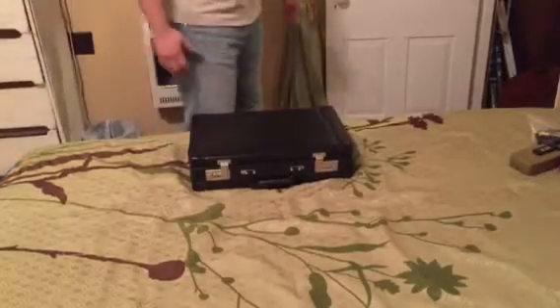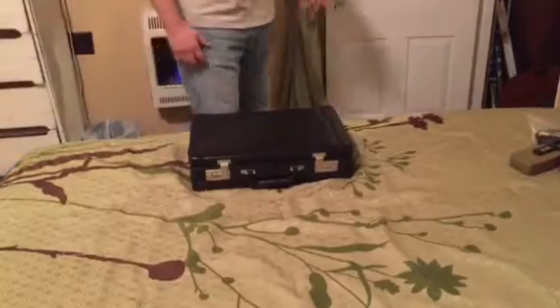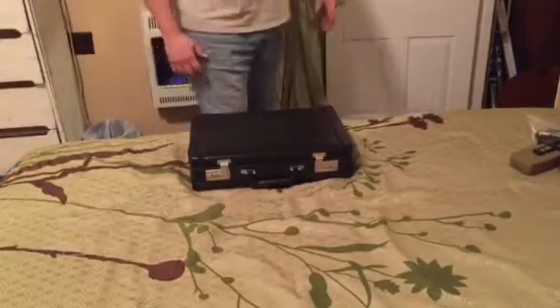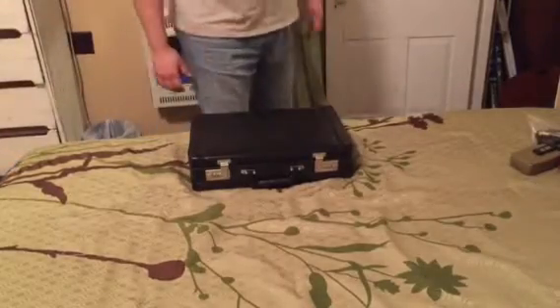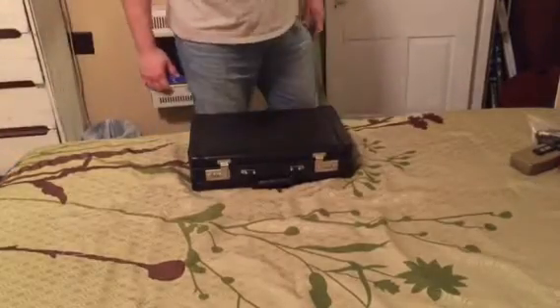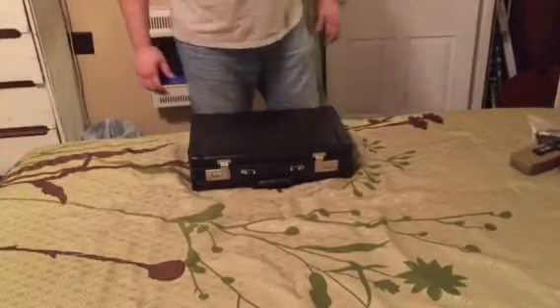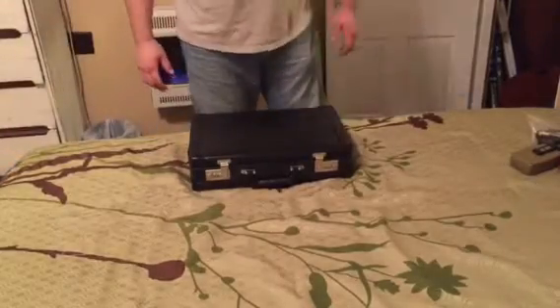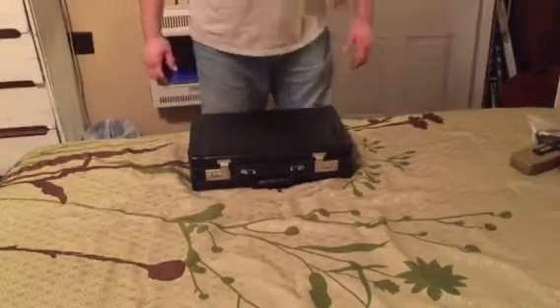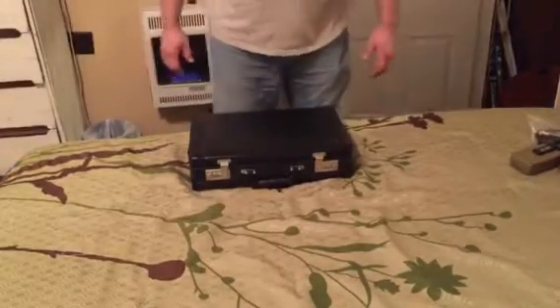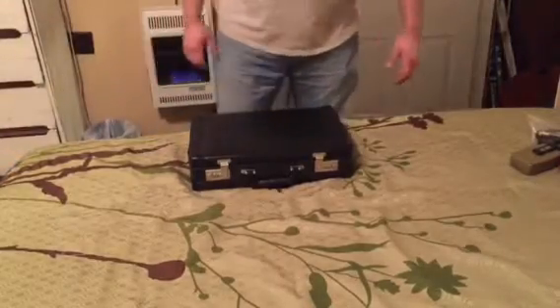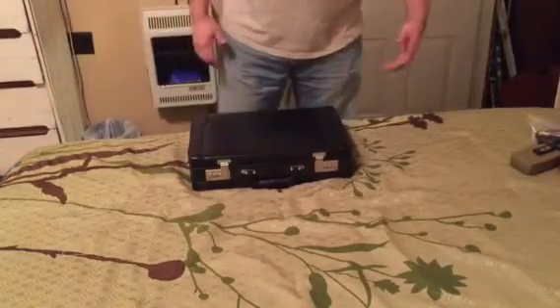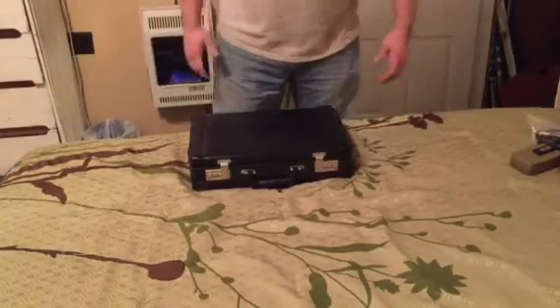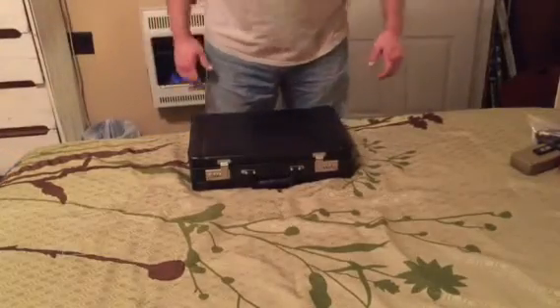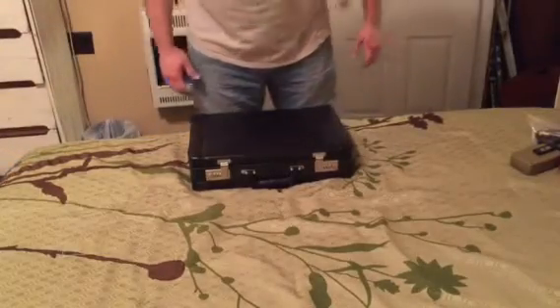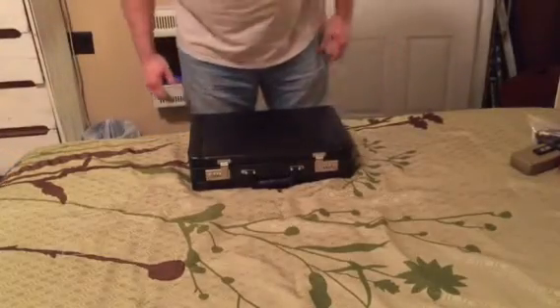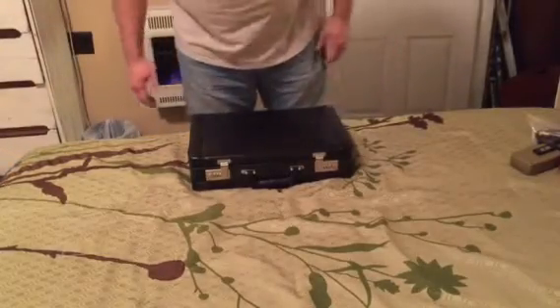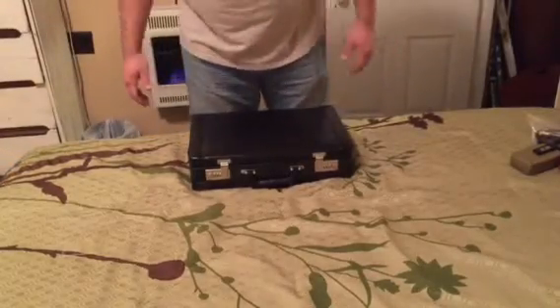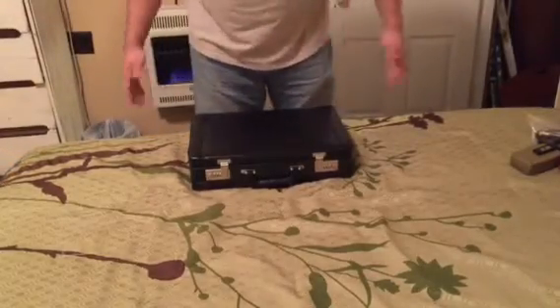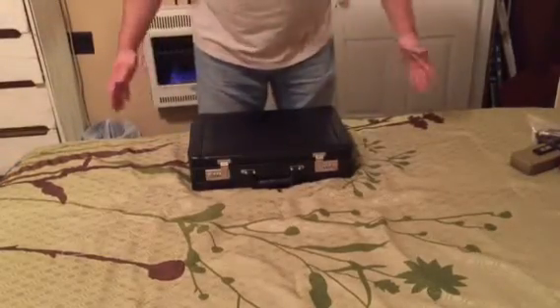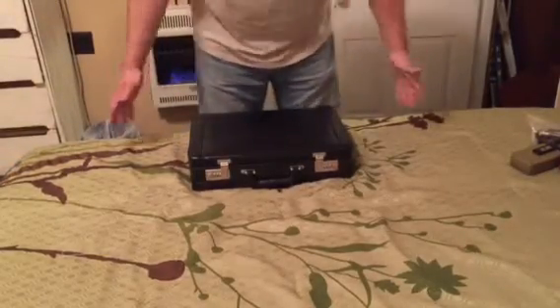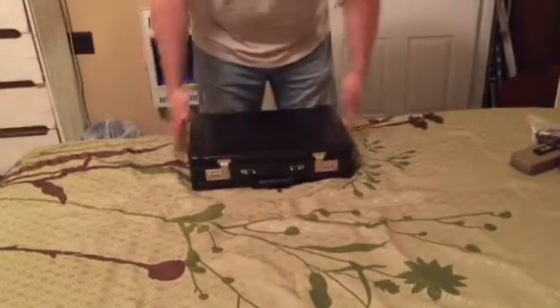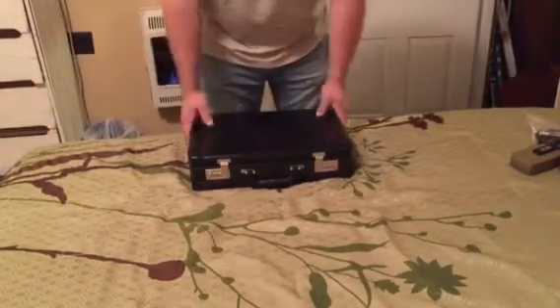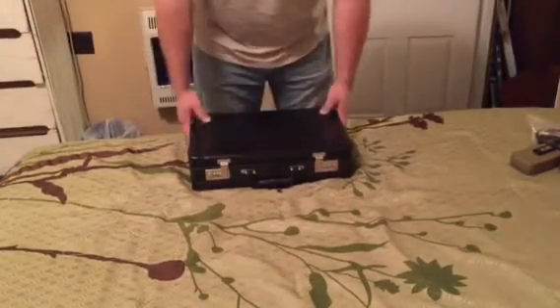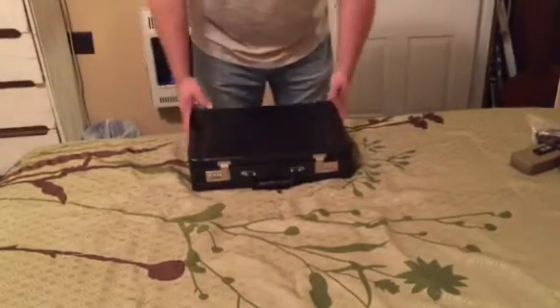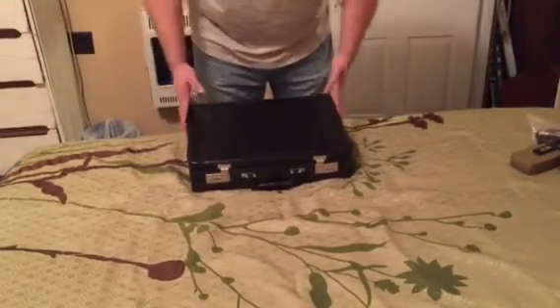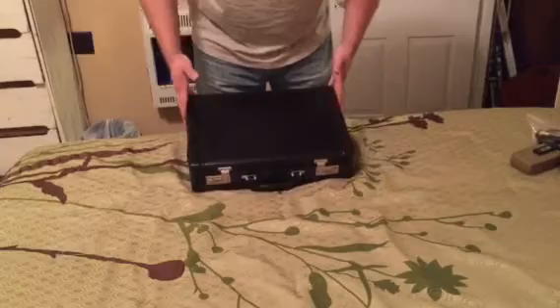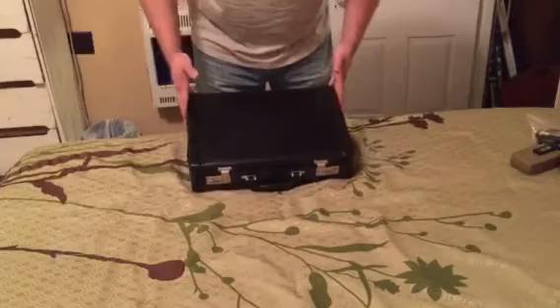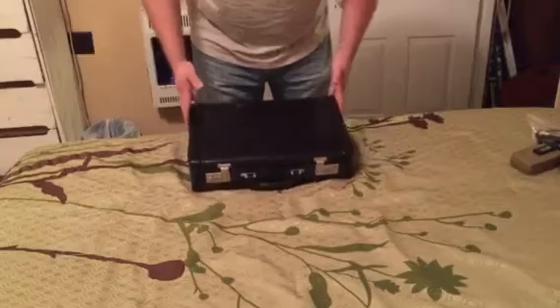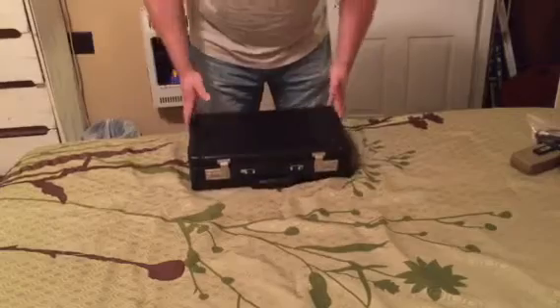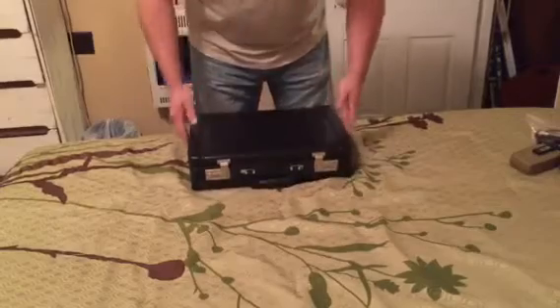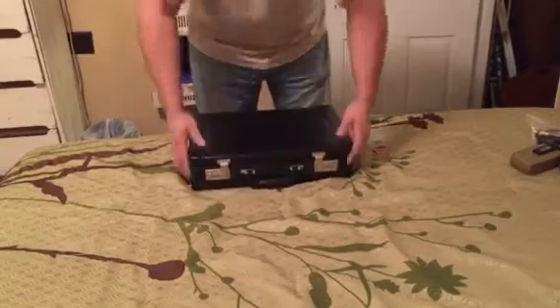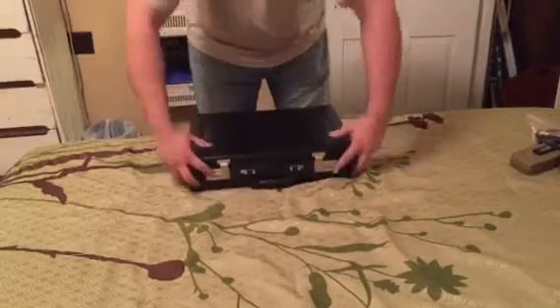I've got a lot of questions about this gun and kit. This is a briefcase, very James Bond-like.